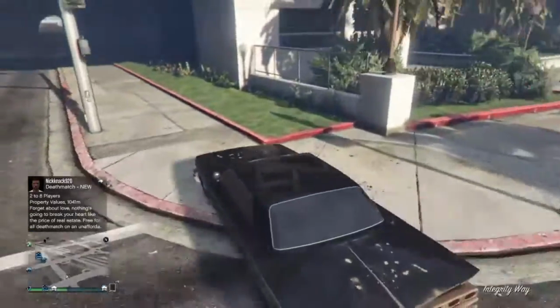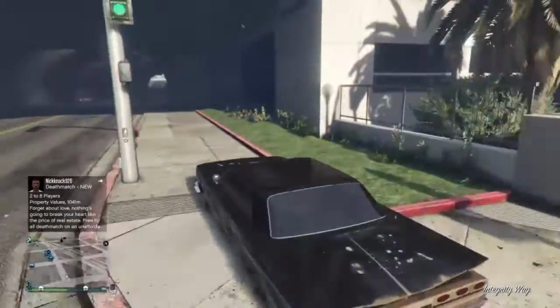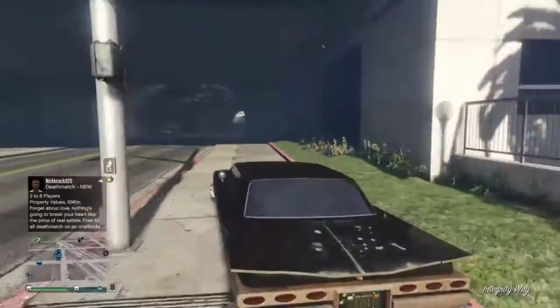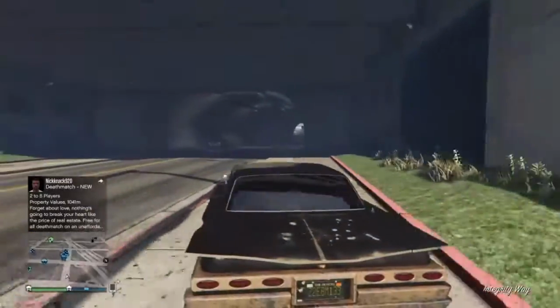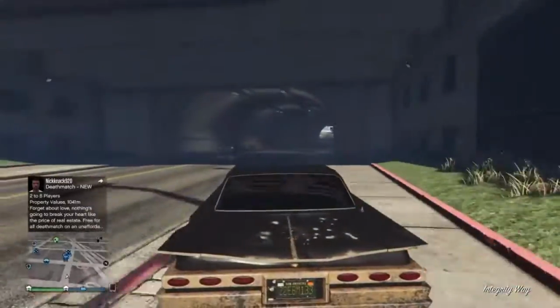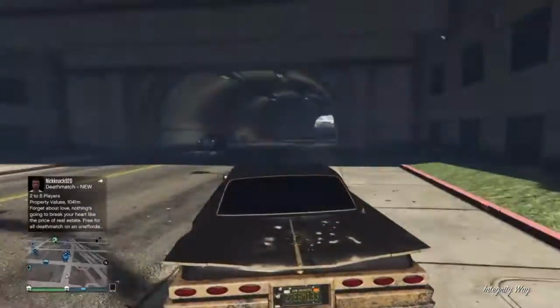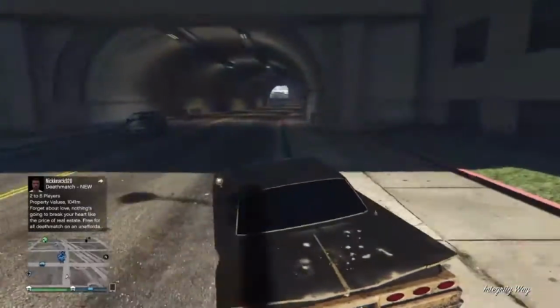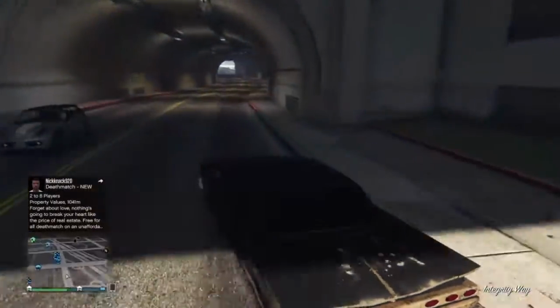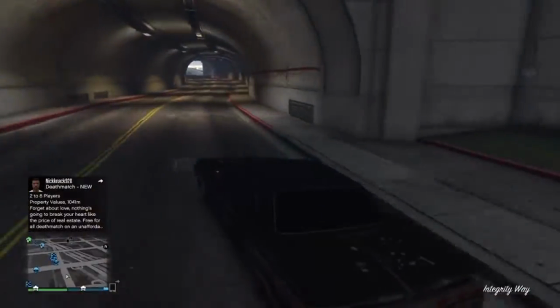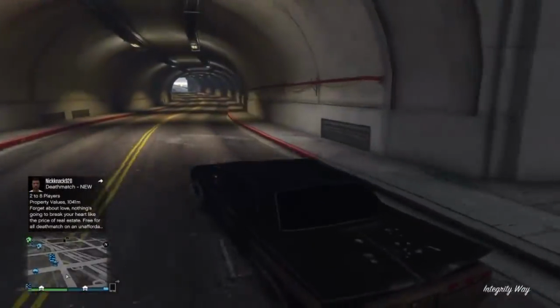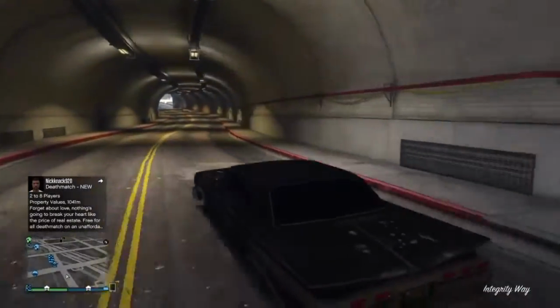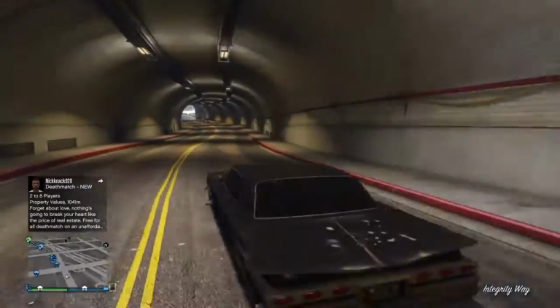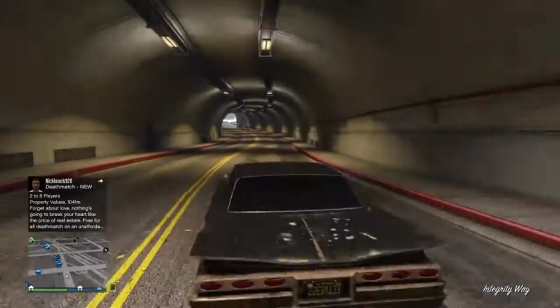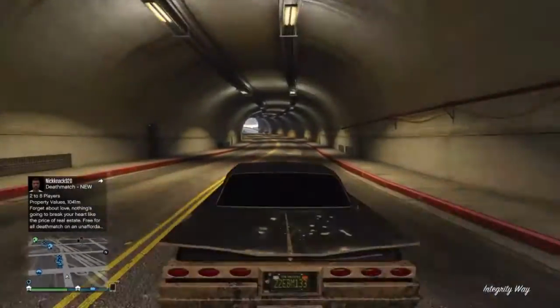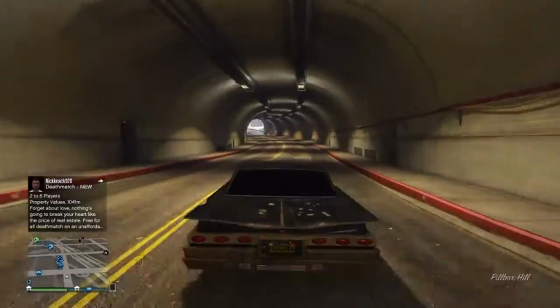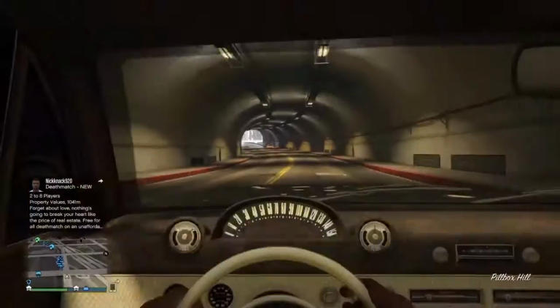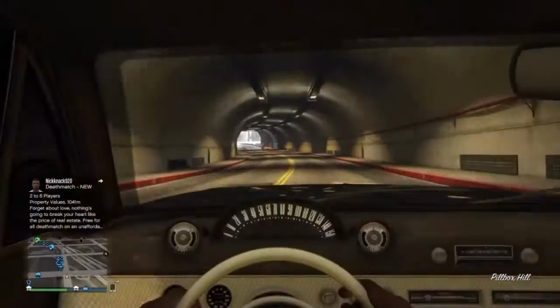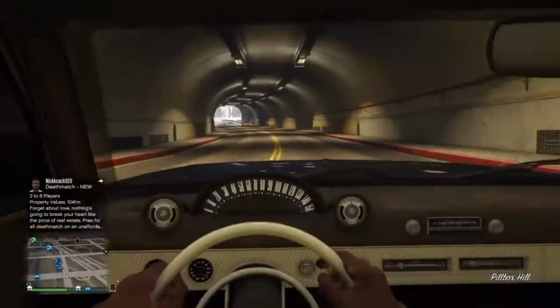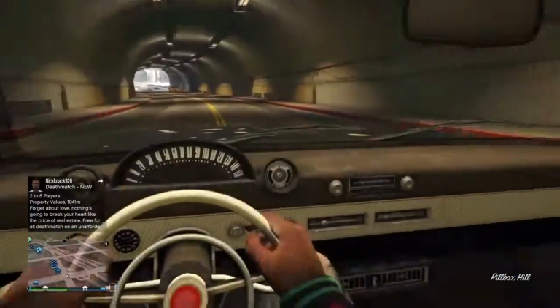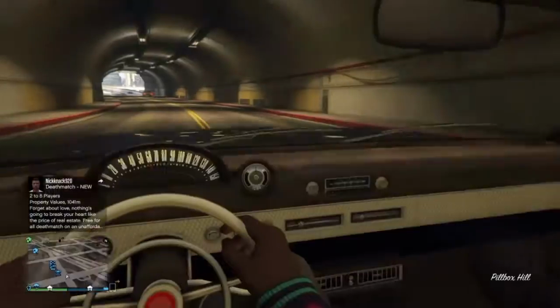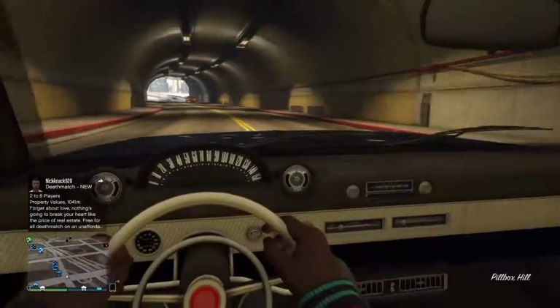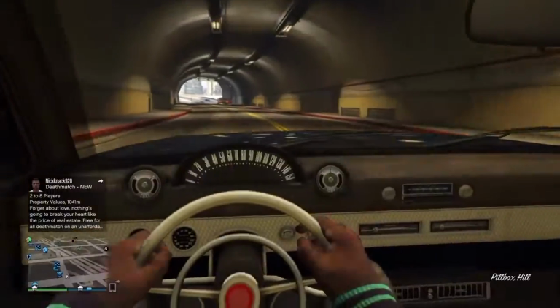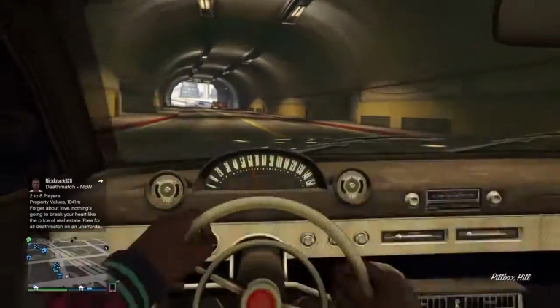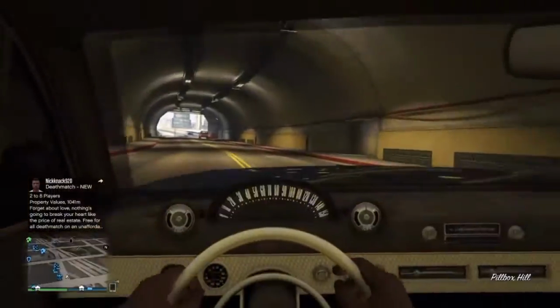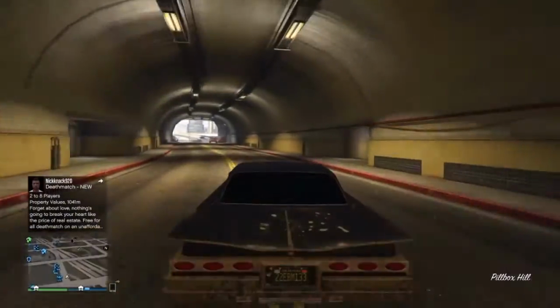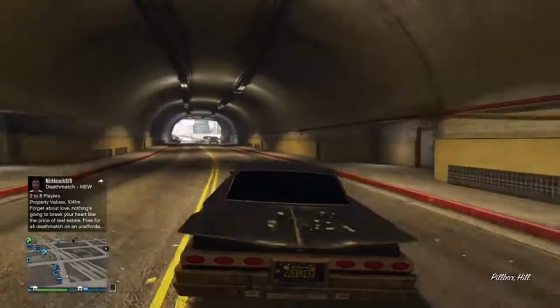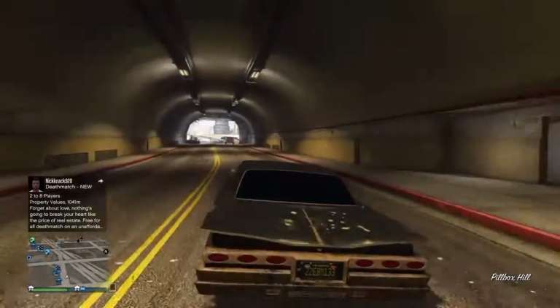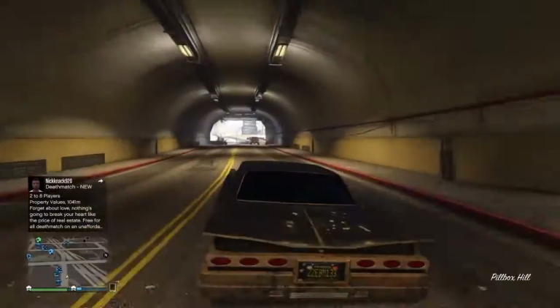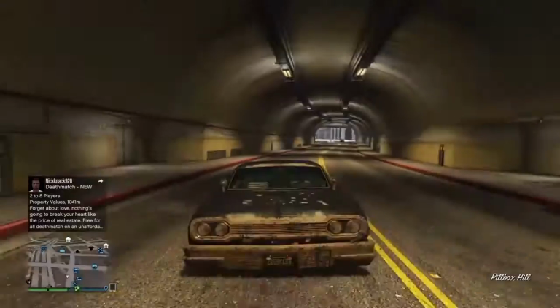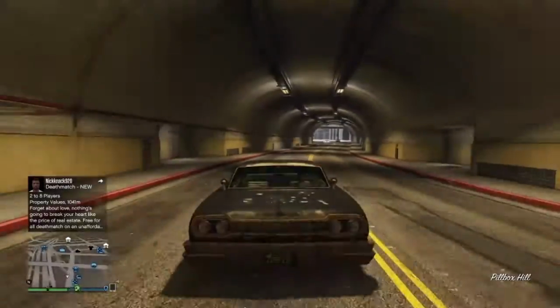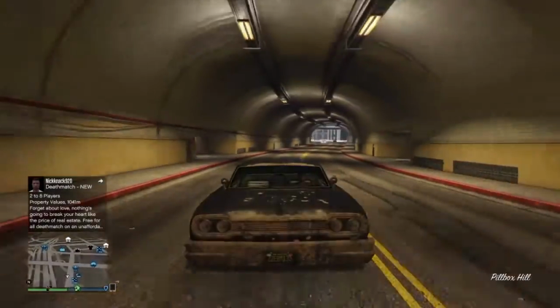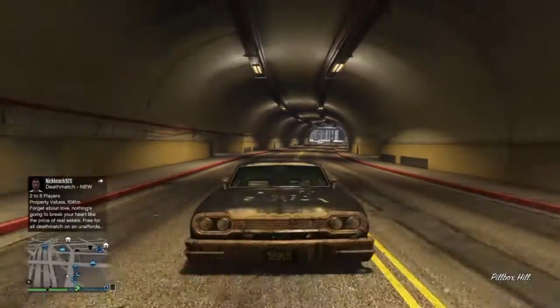So this is just me driving it around and having some fun with it, as you would do if you found a really rare car like I did.